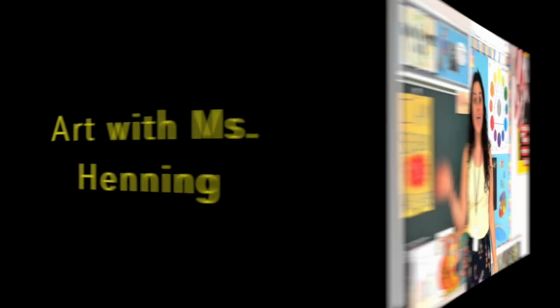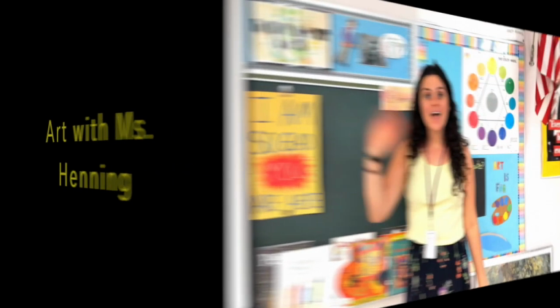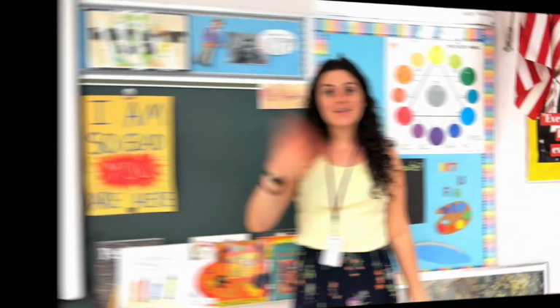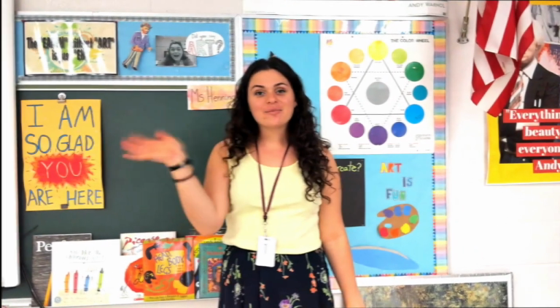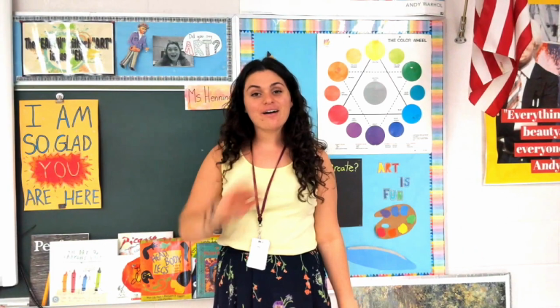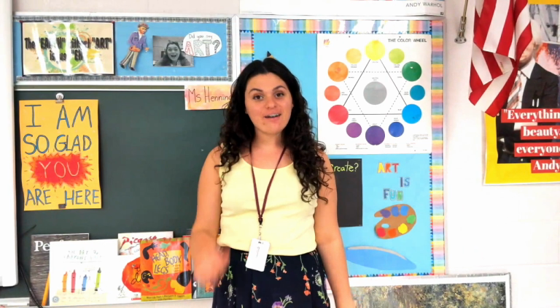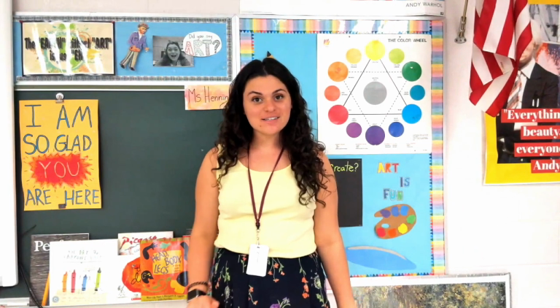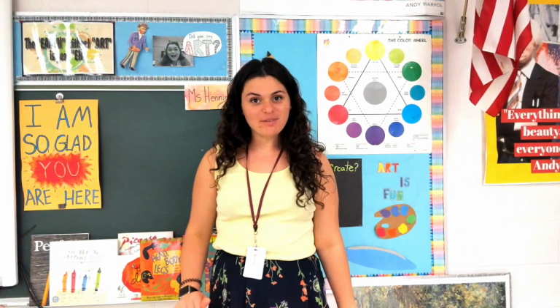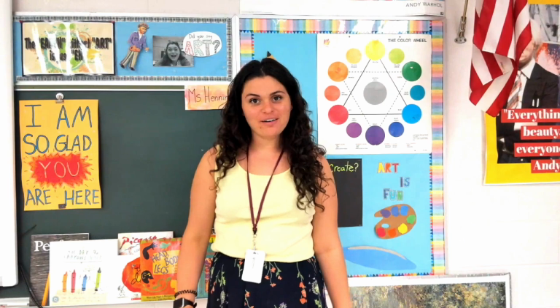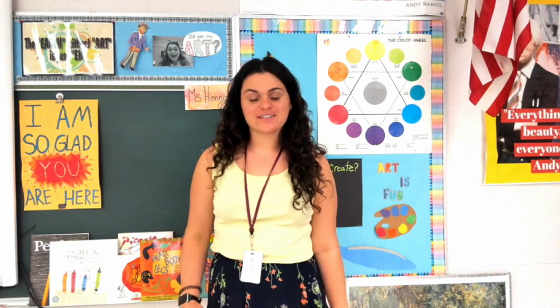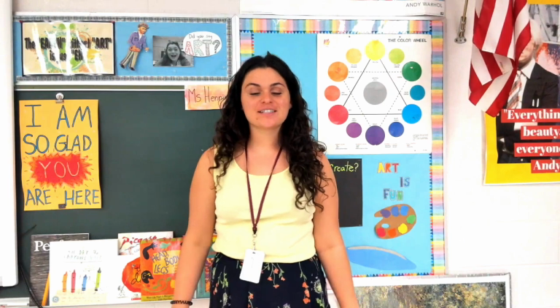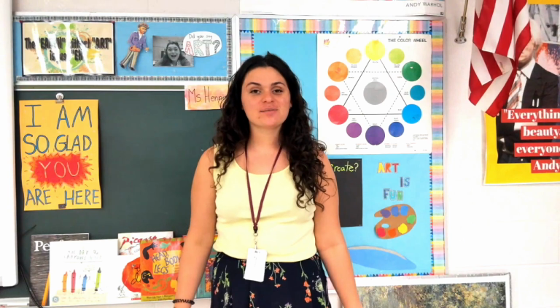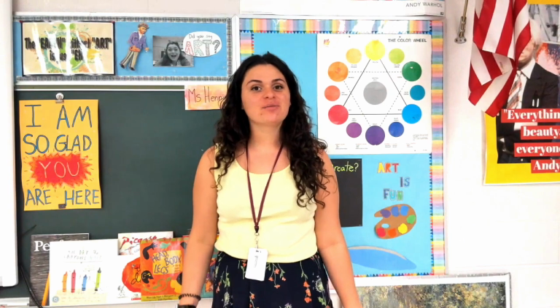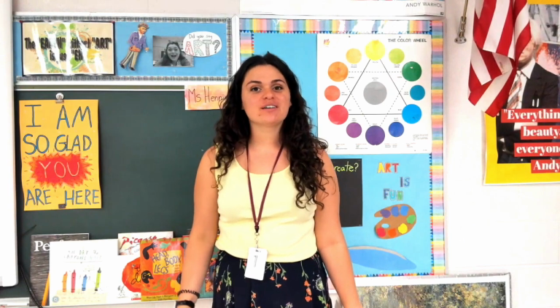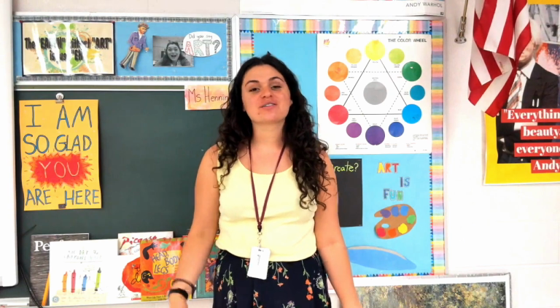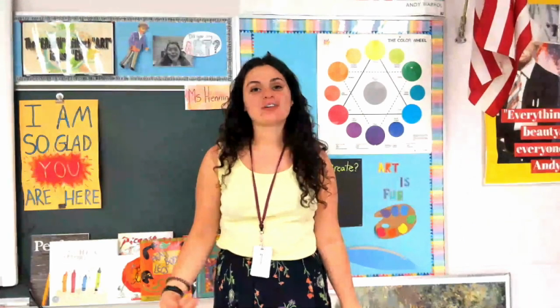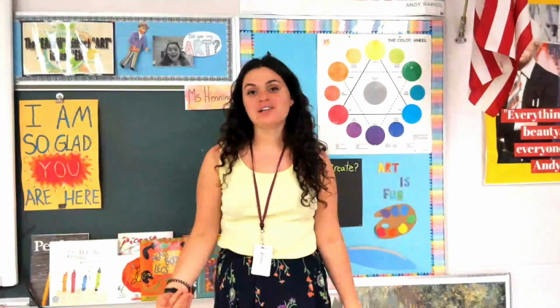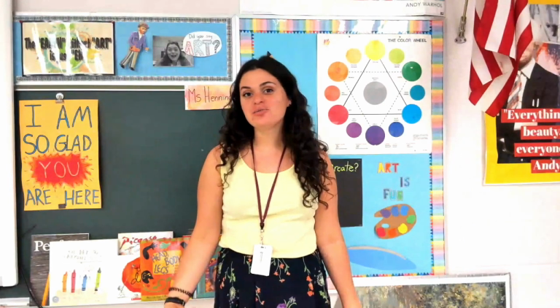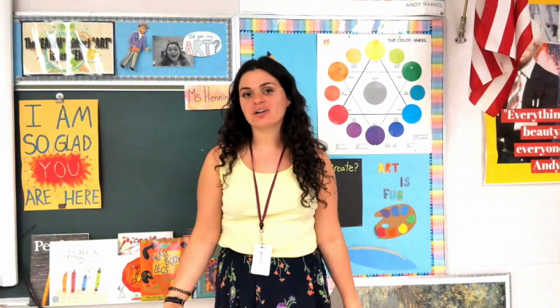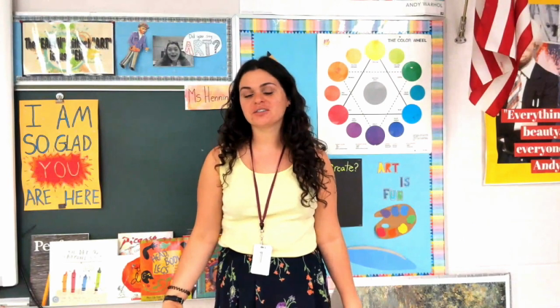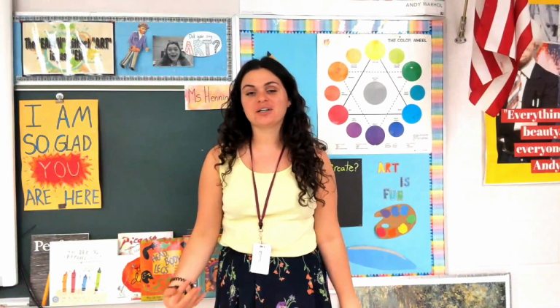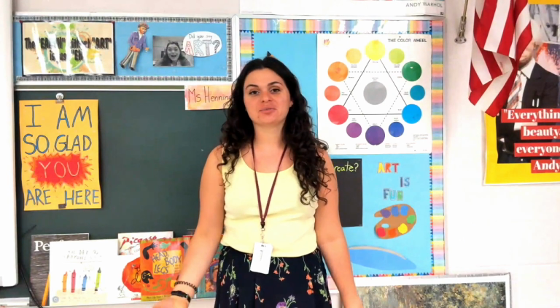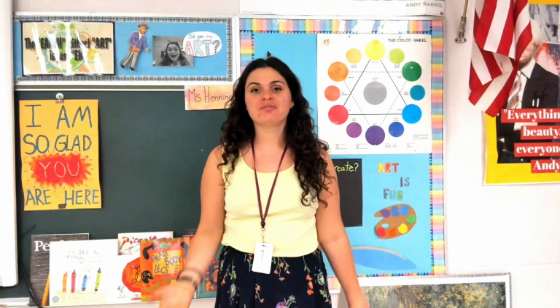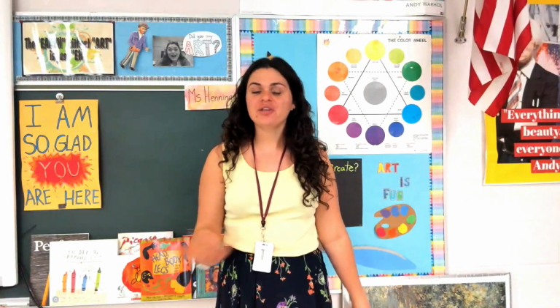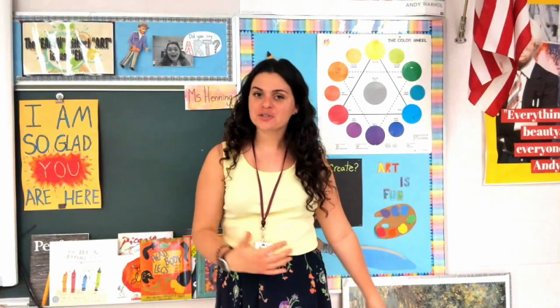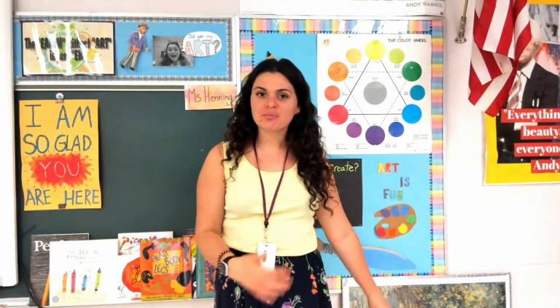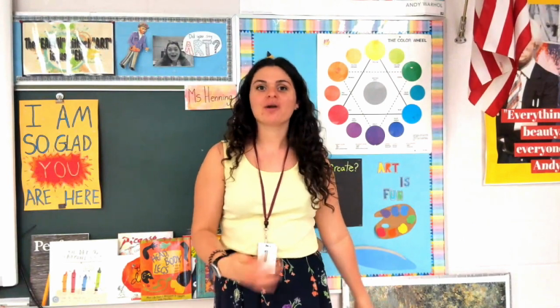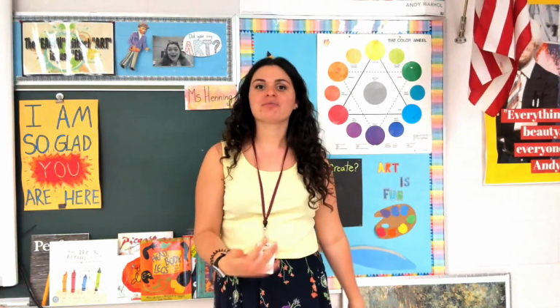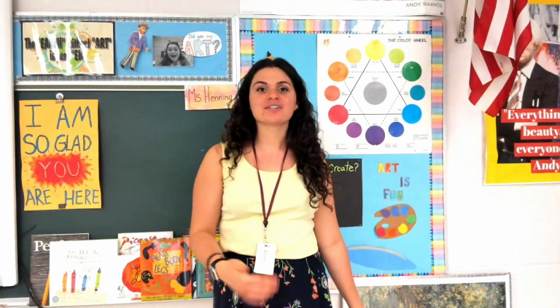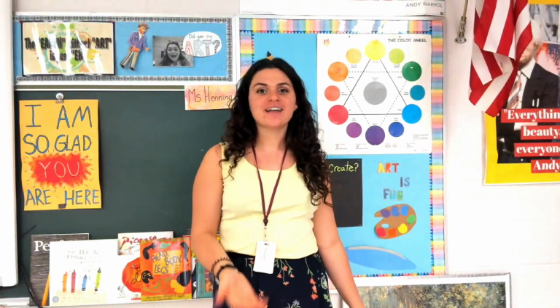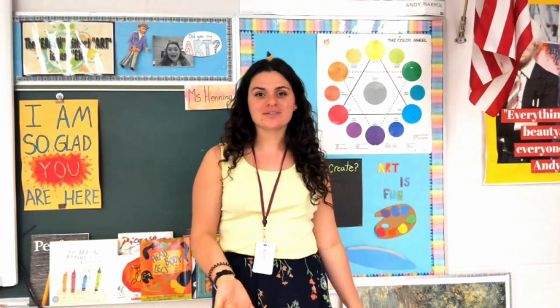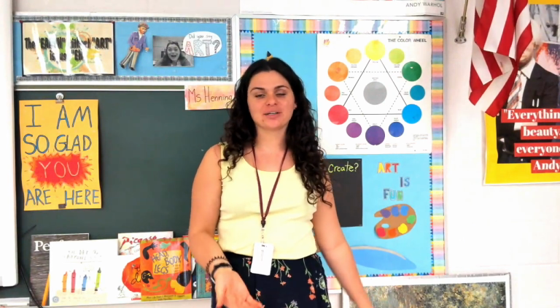Hello my awesome artists! This week we are starting a new project because we finished up our project last week.